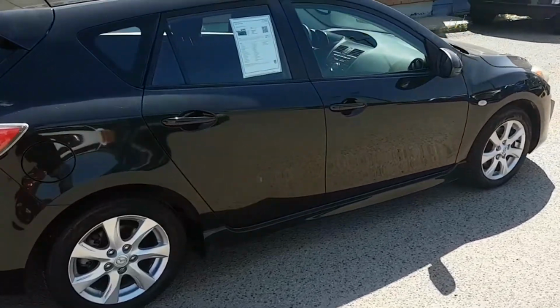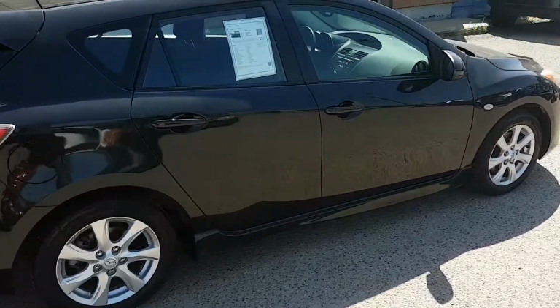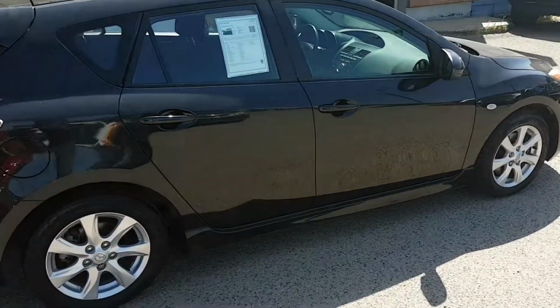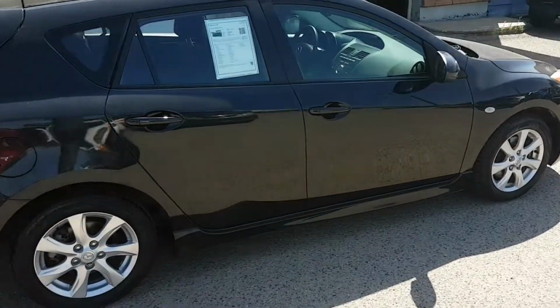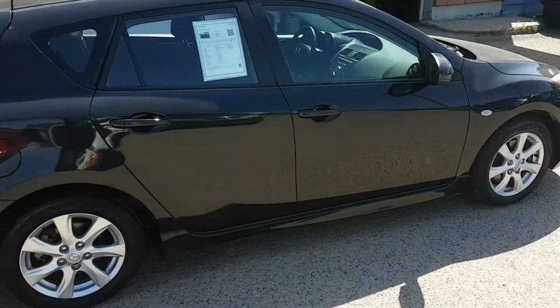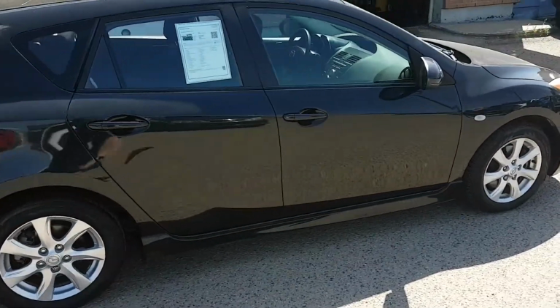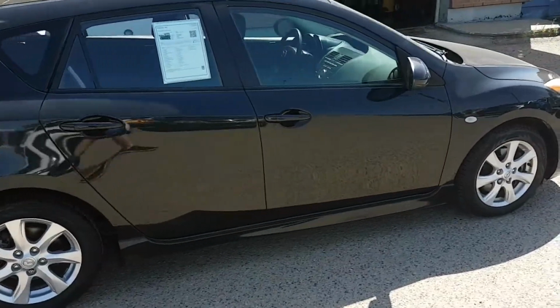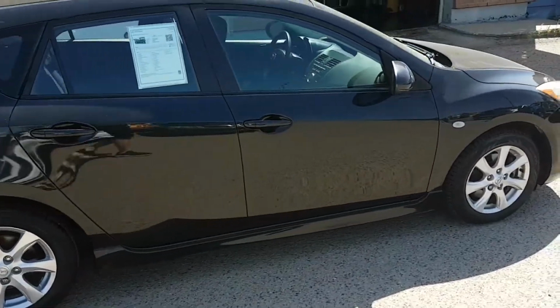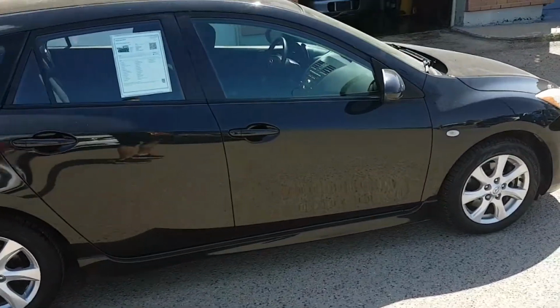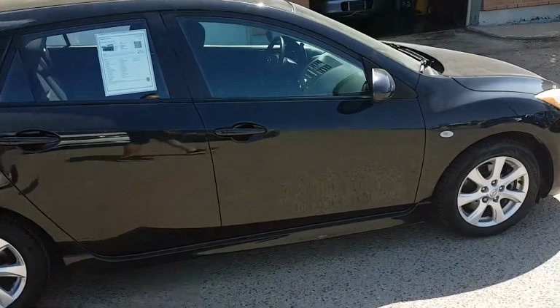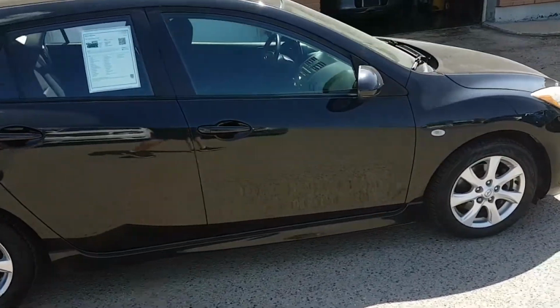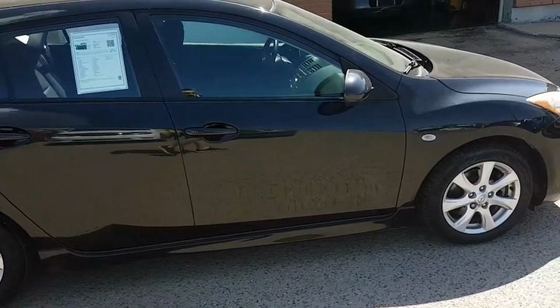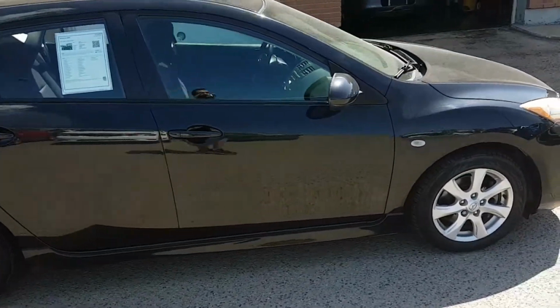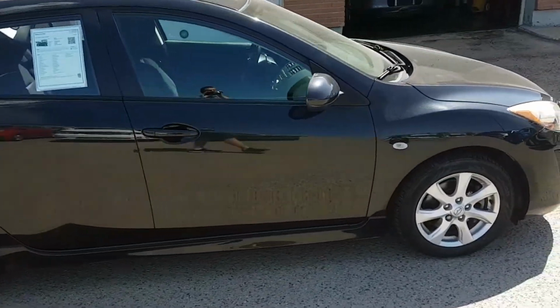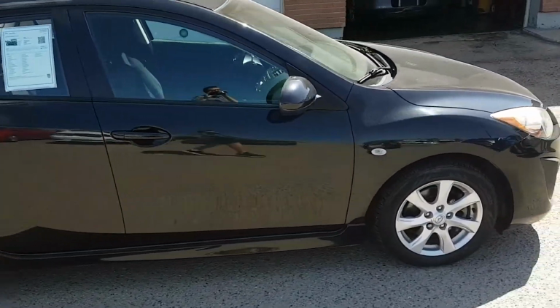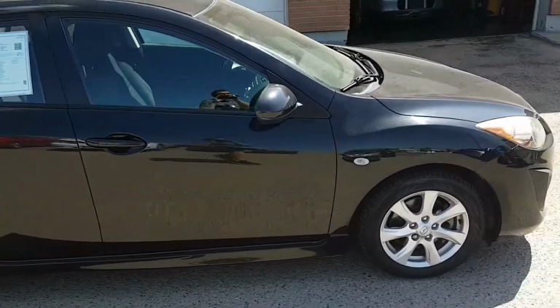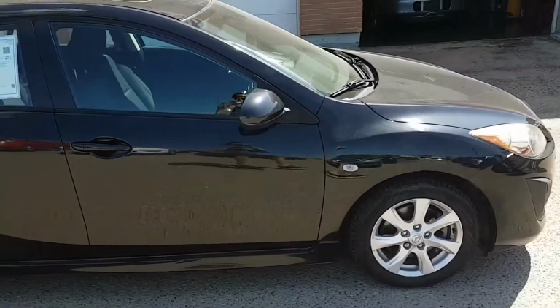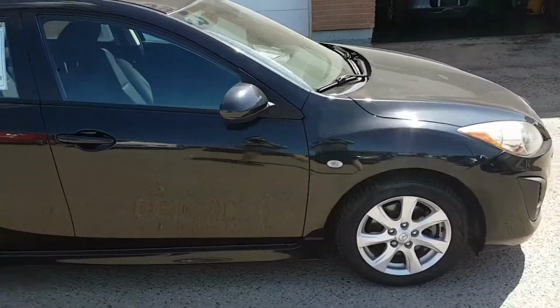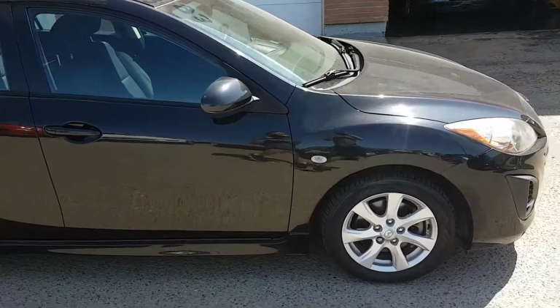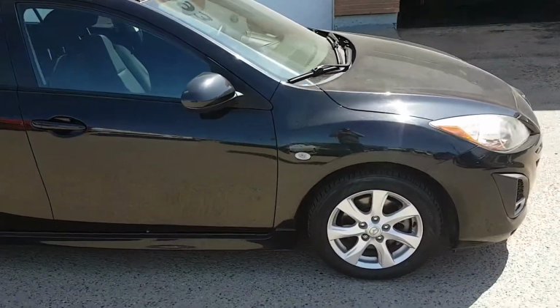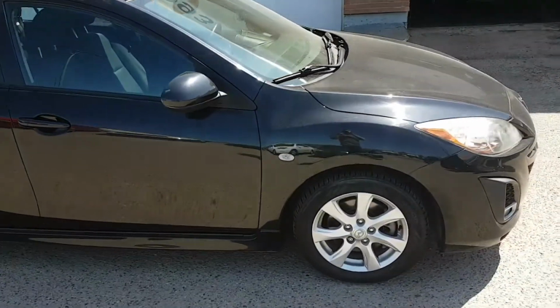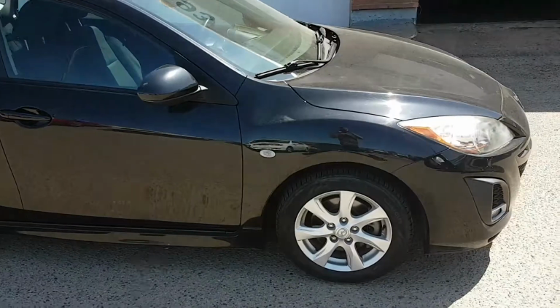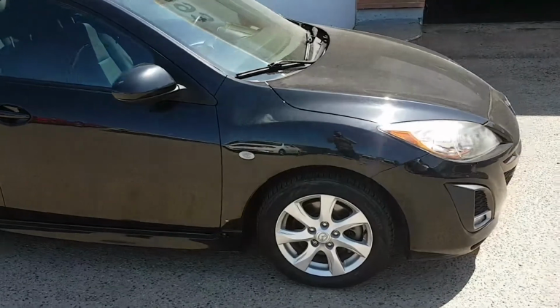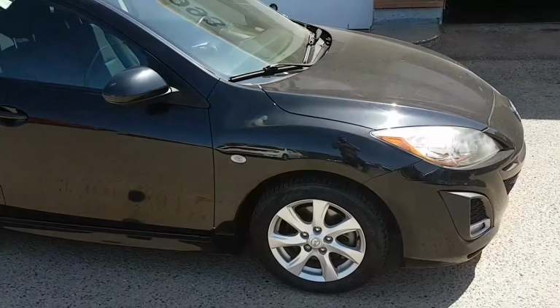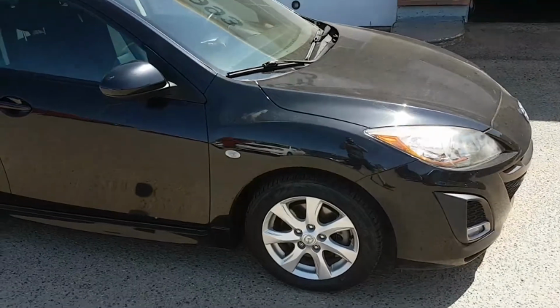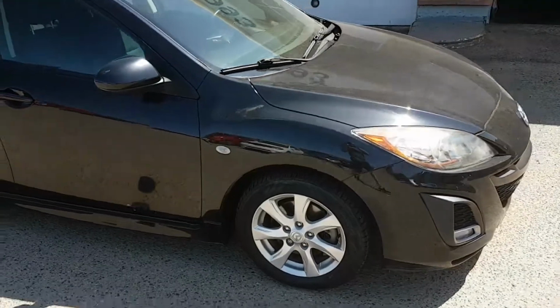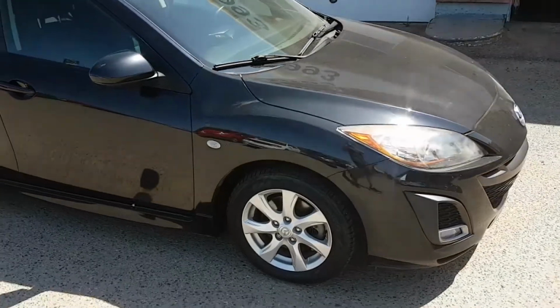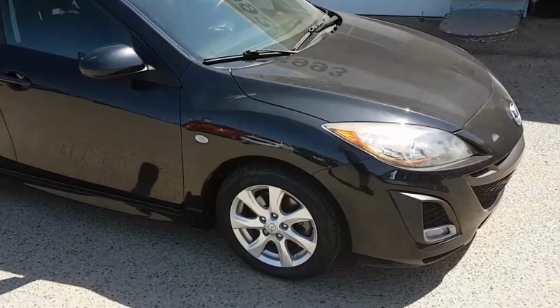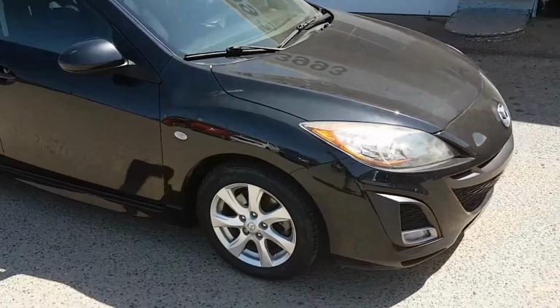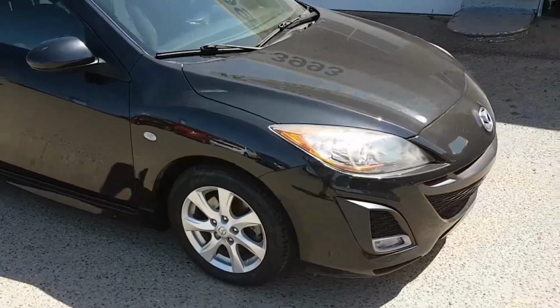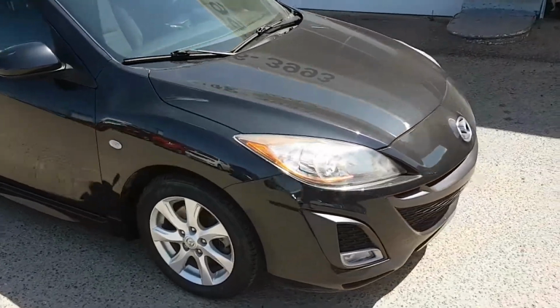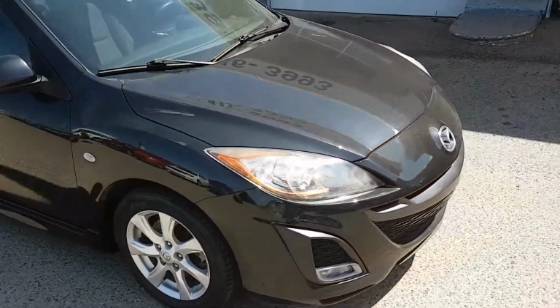Quite peppy, good on gas — it's just a fun little car. It's got nice alloy rims.